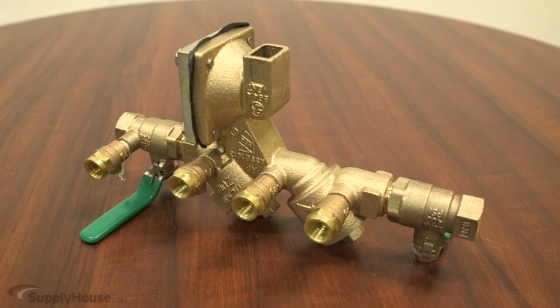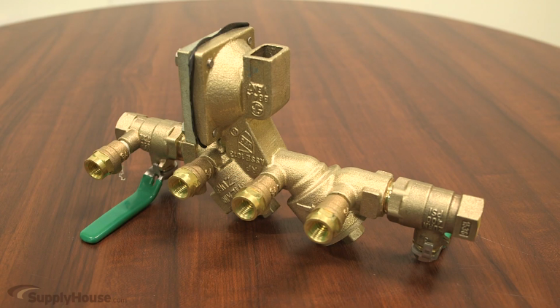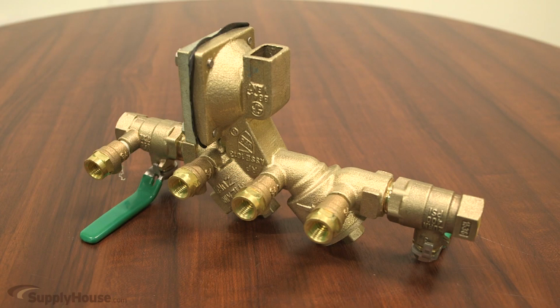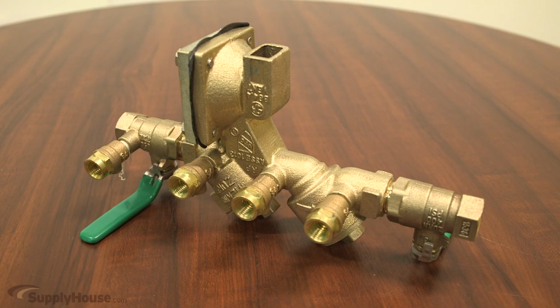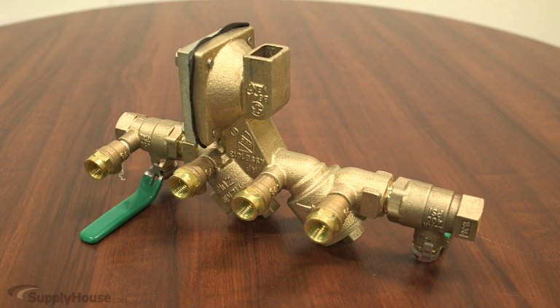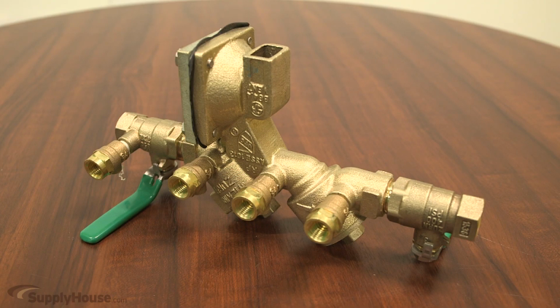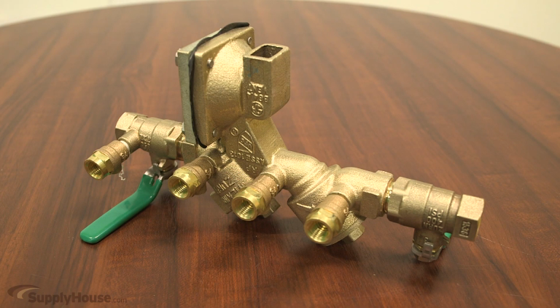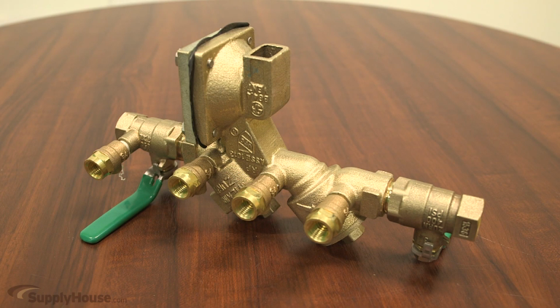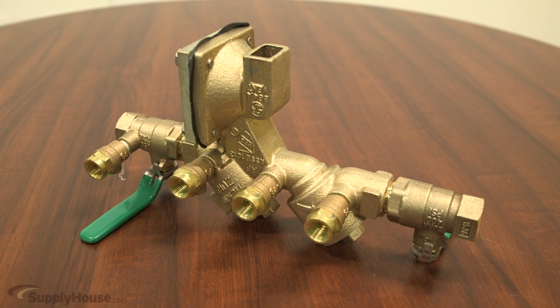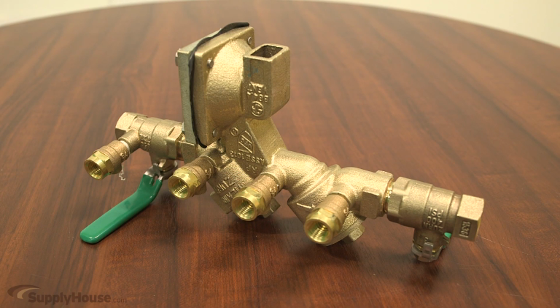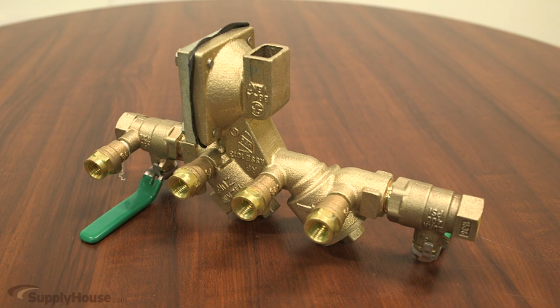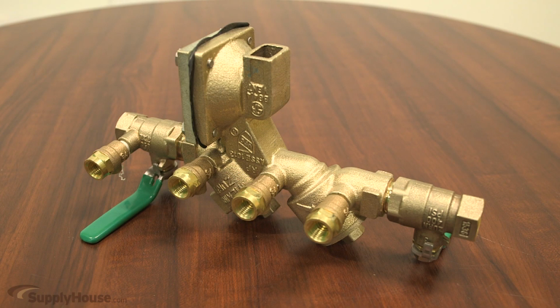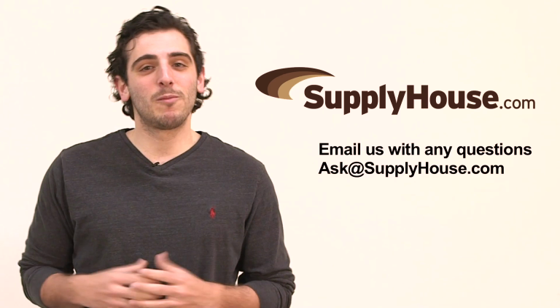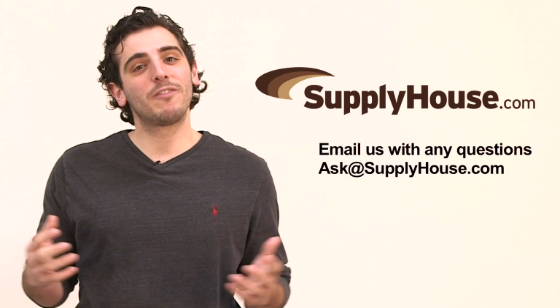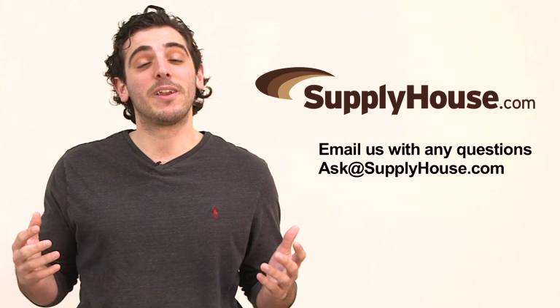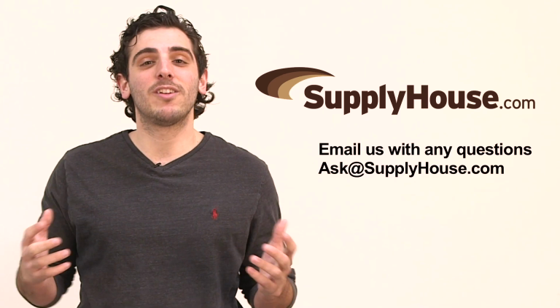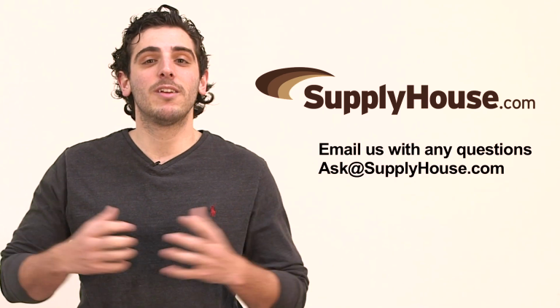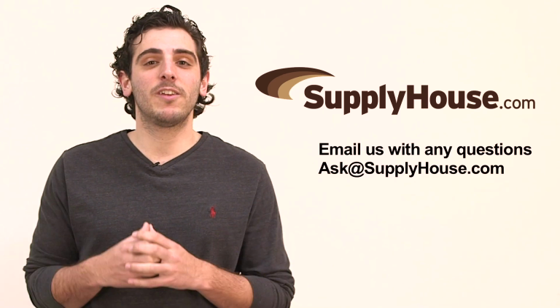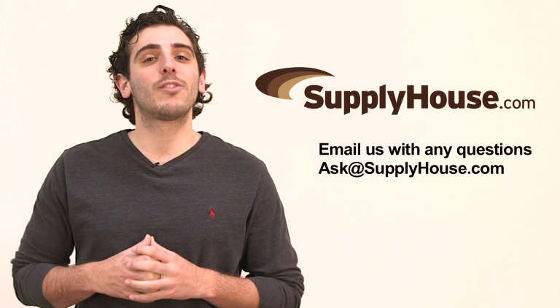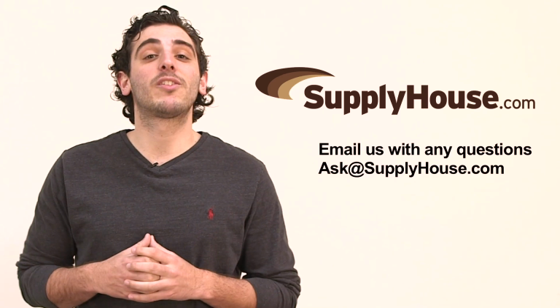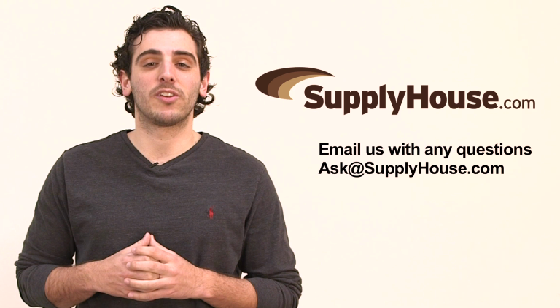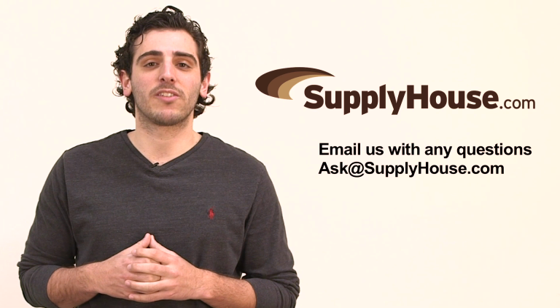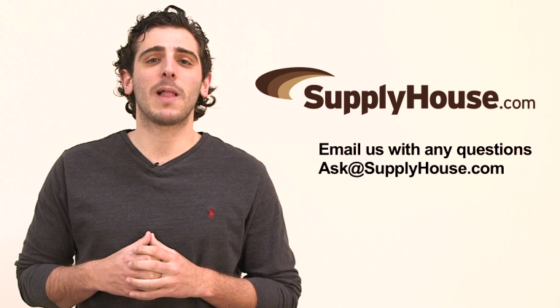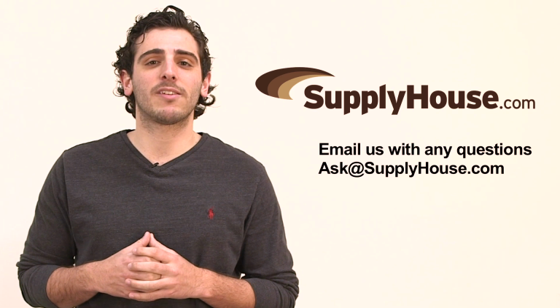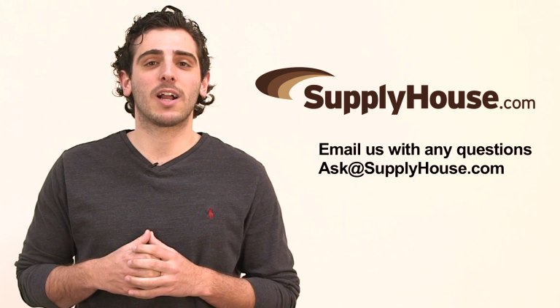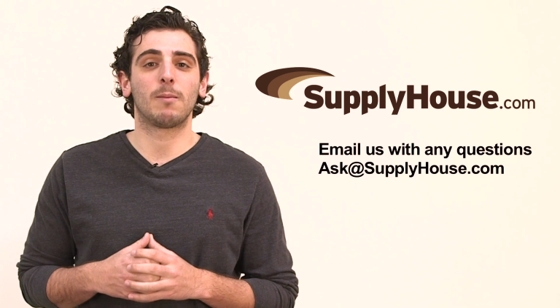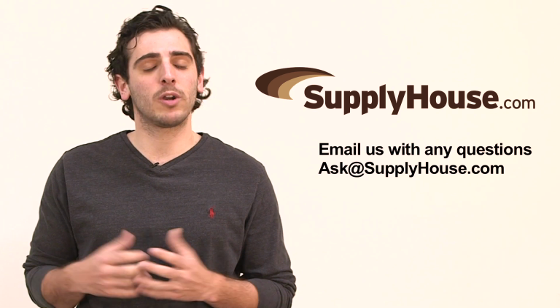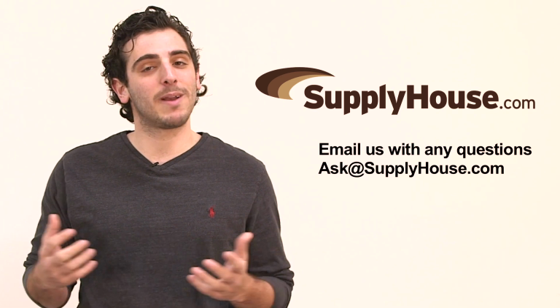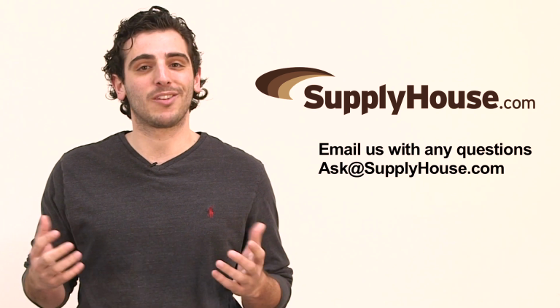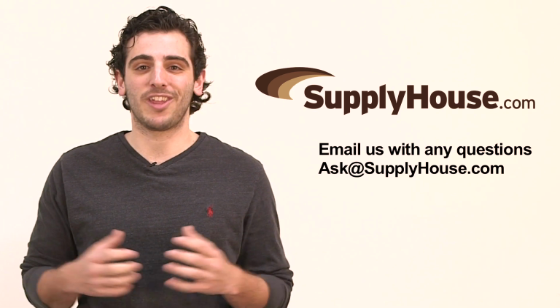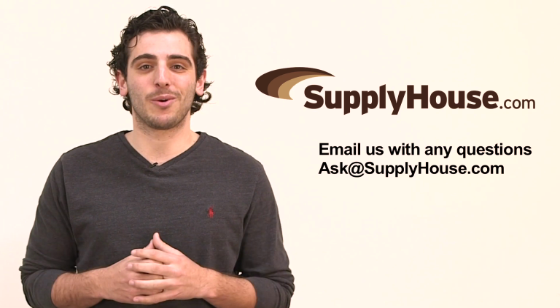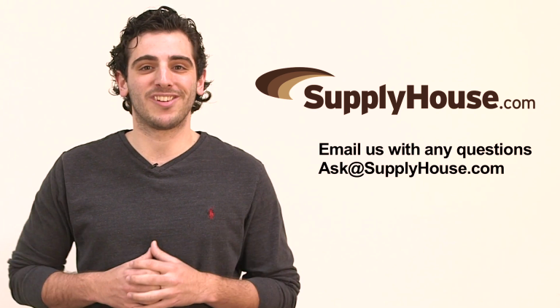Be sure to check with all local codes before installation. For more information, visit the resources at supplyhouse.com or email us with any questions.